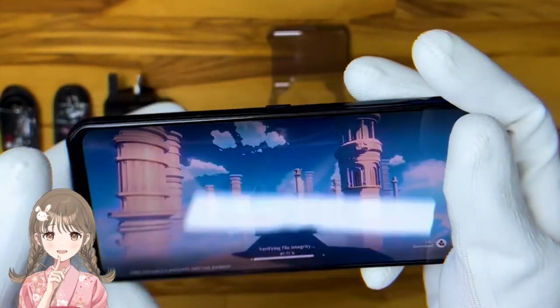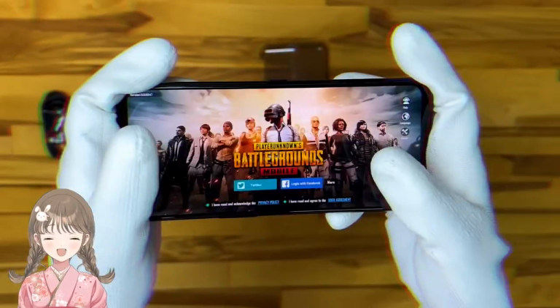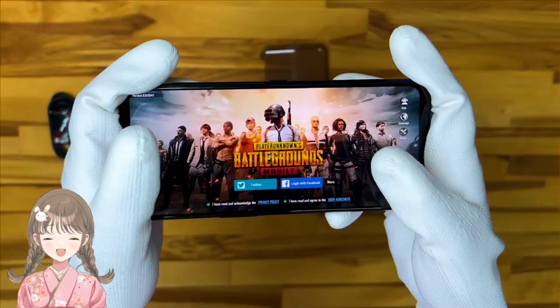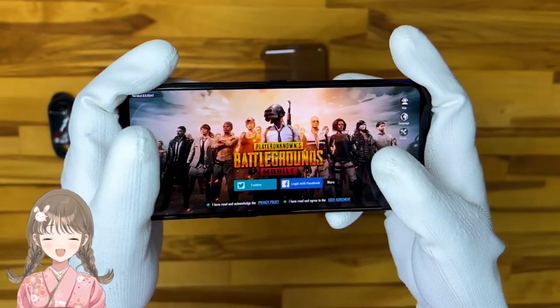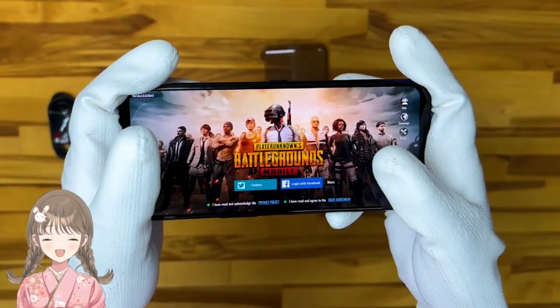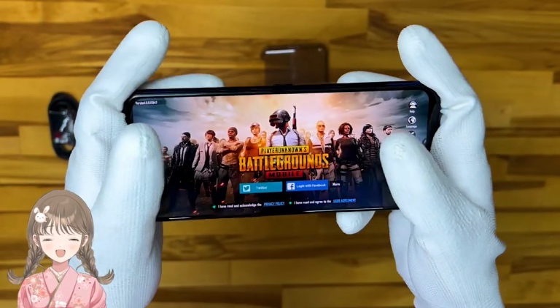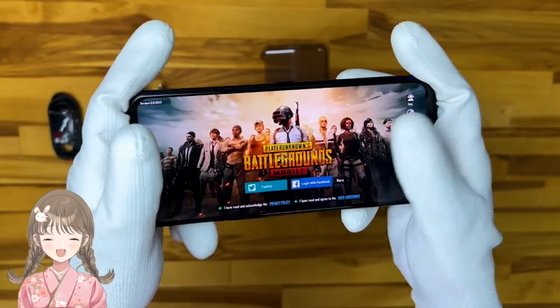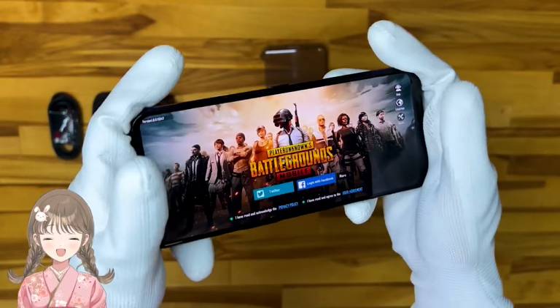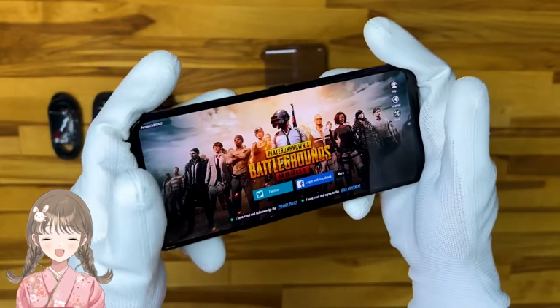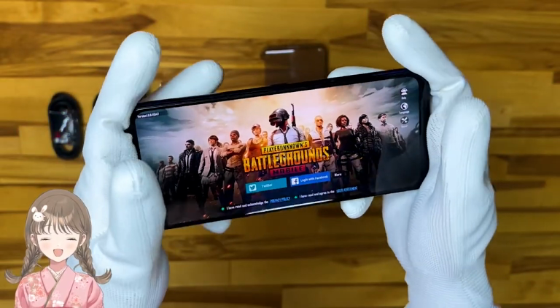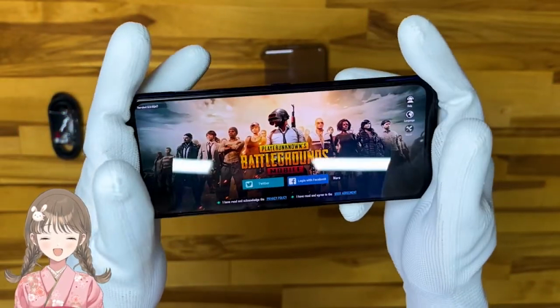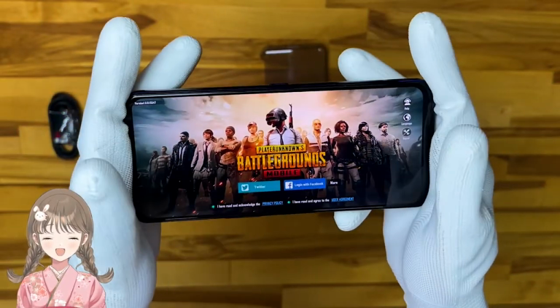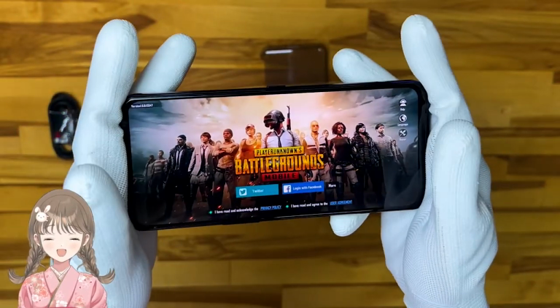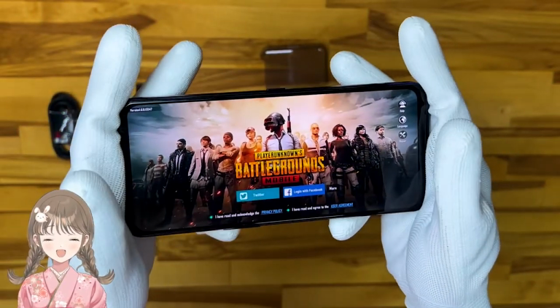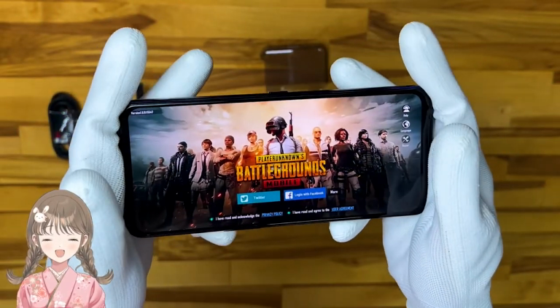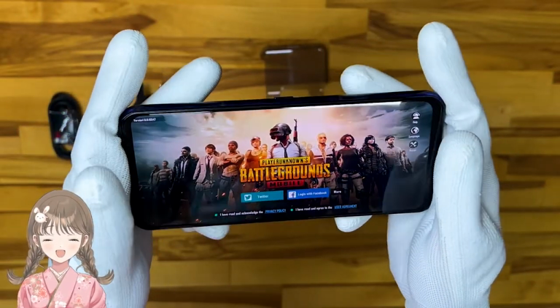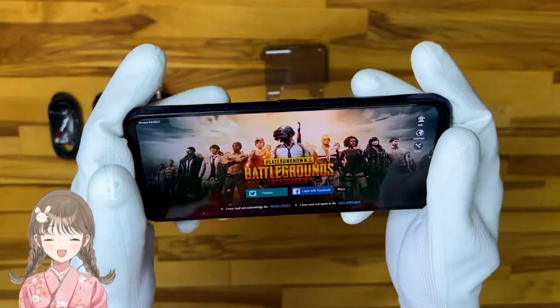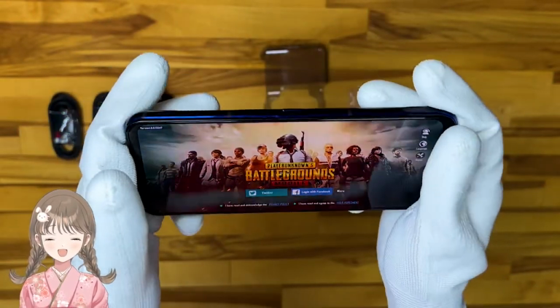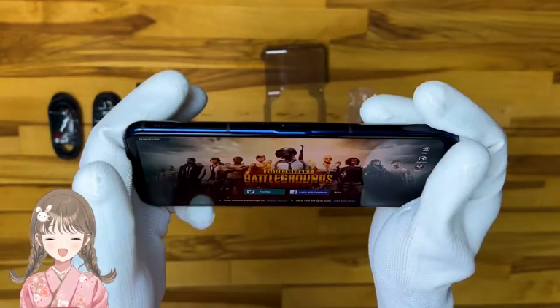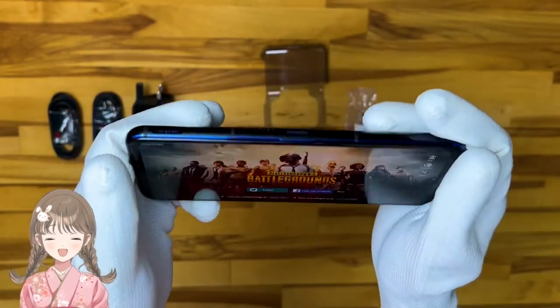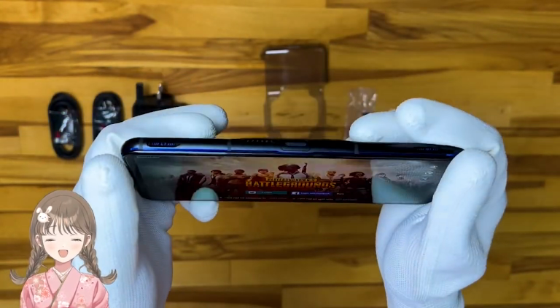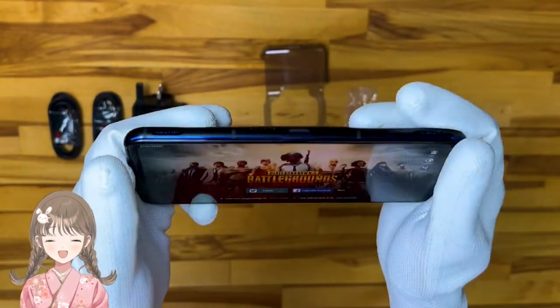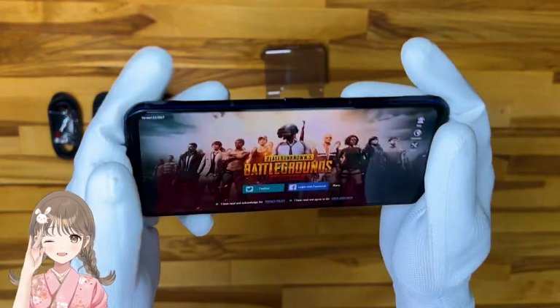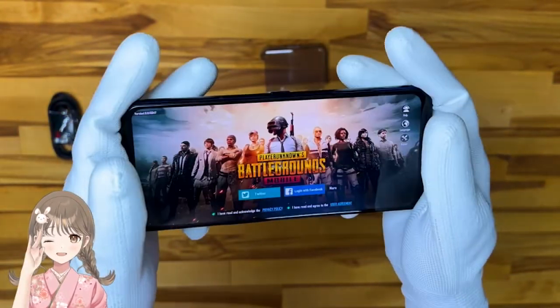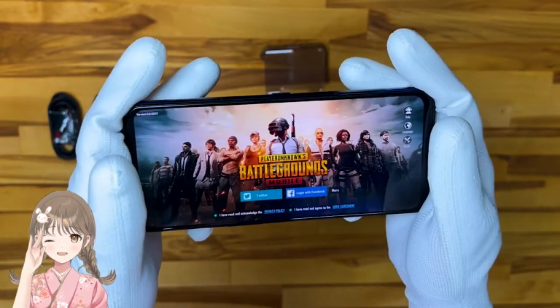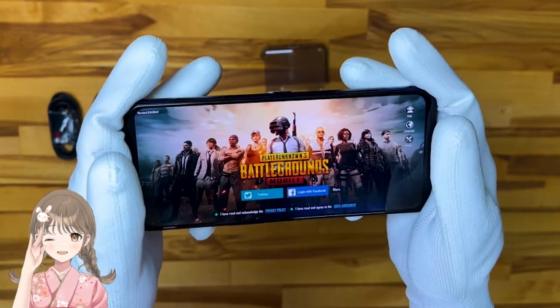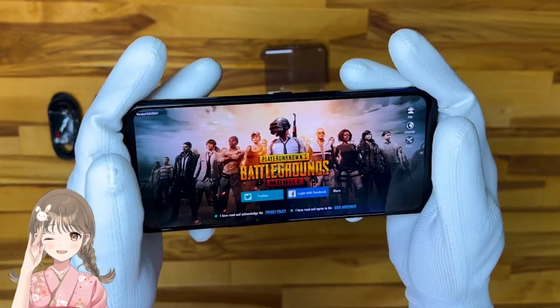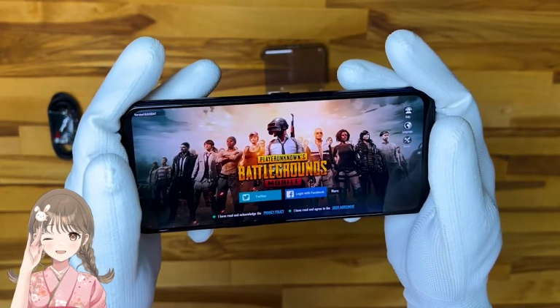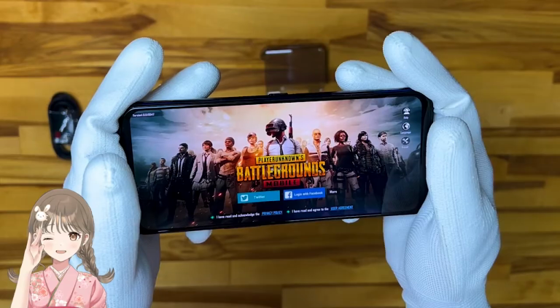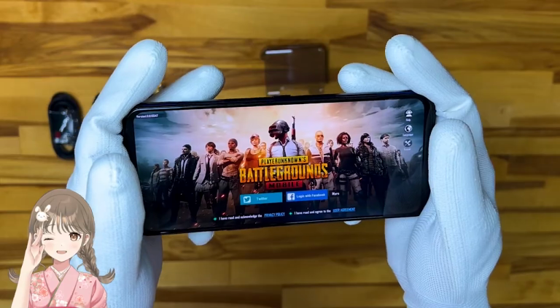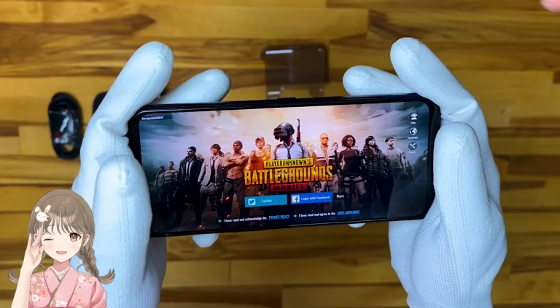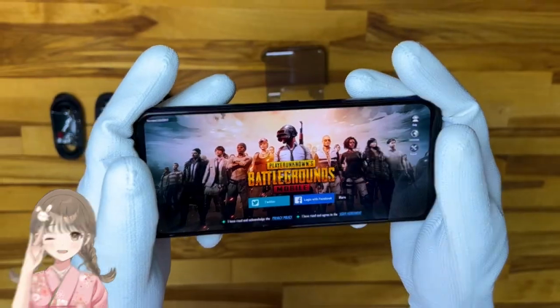And finally, the TUV Rhineland certified screen. It helps gamers protect their eyes.